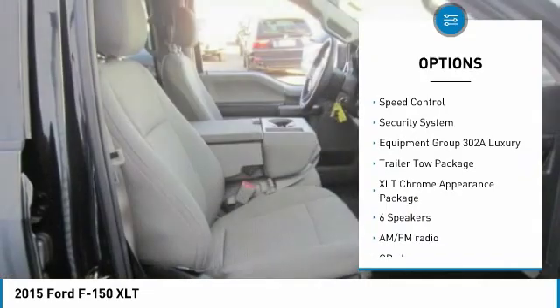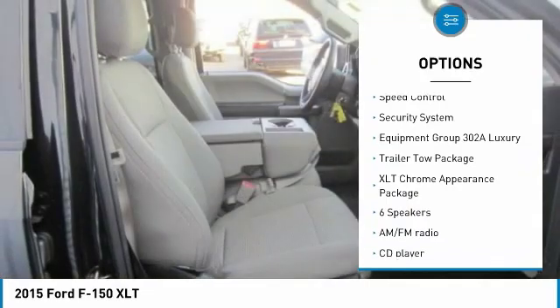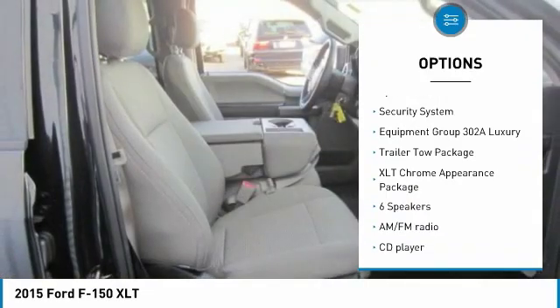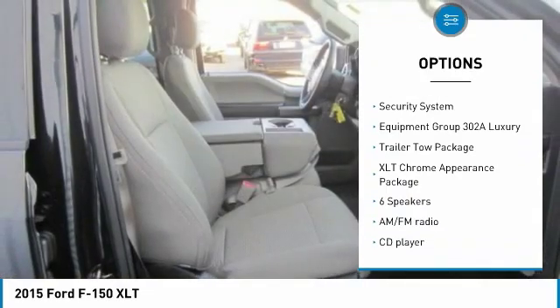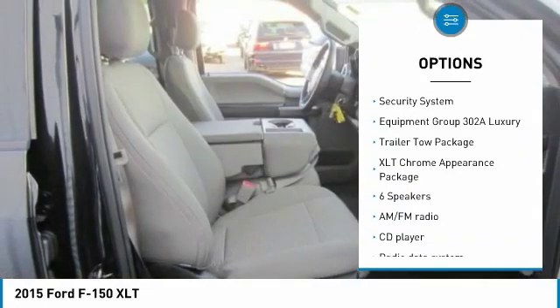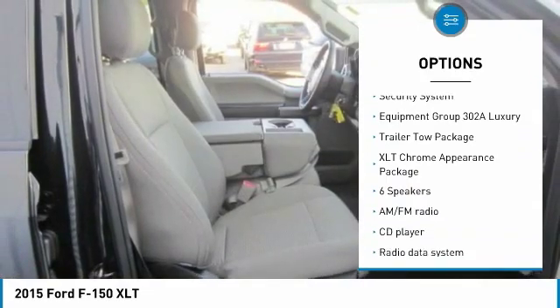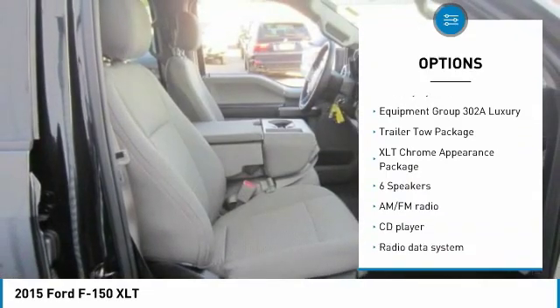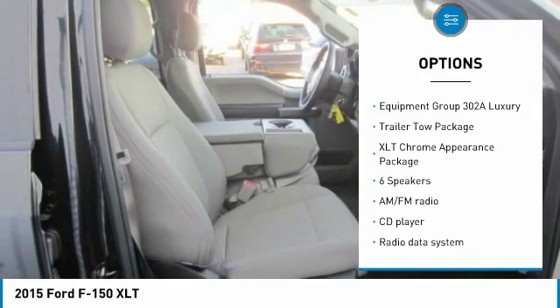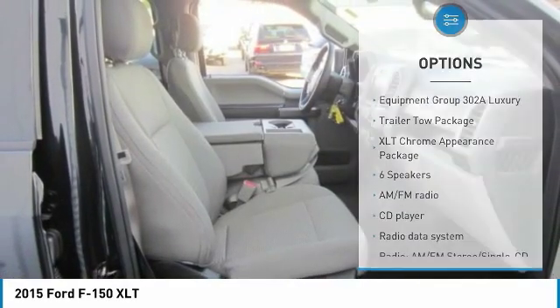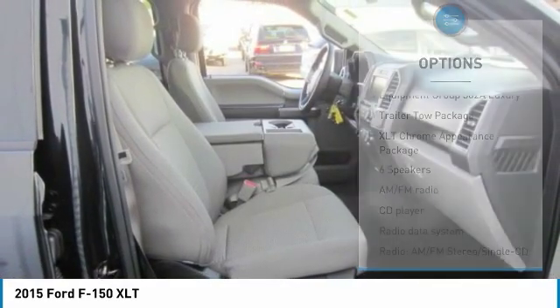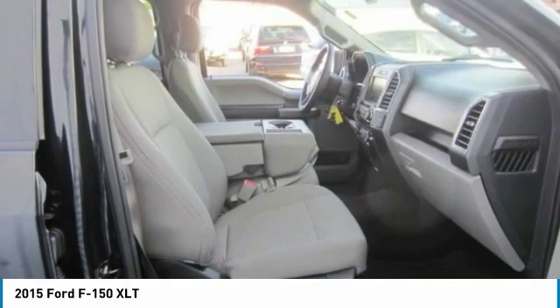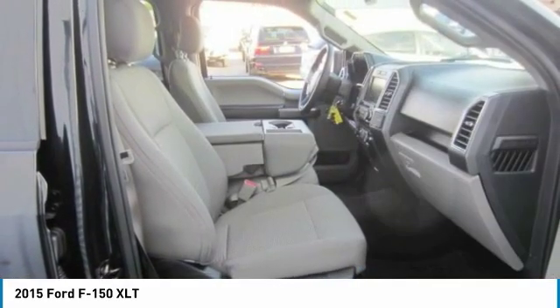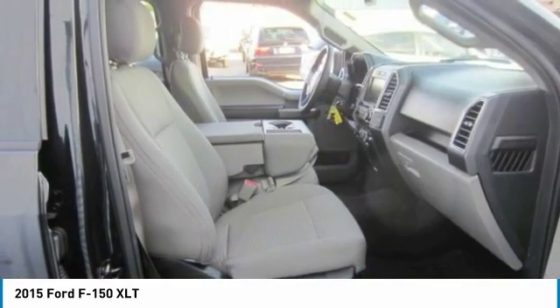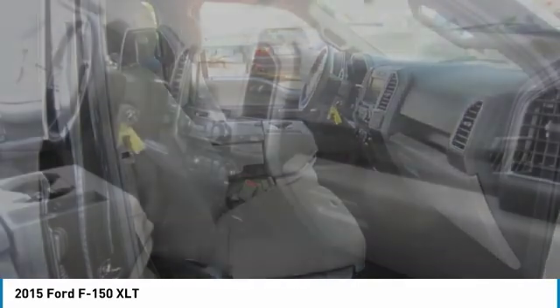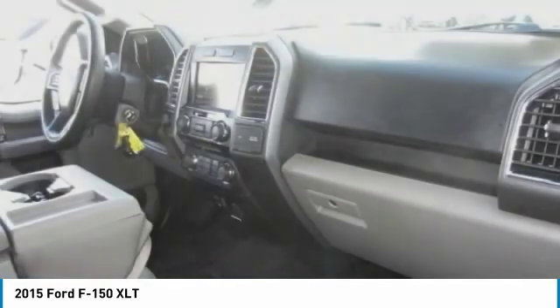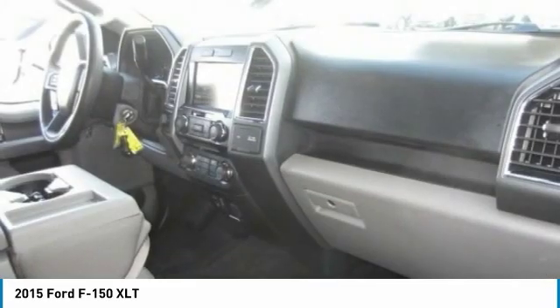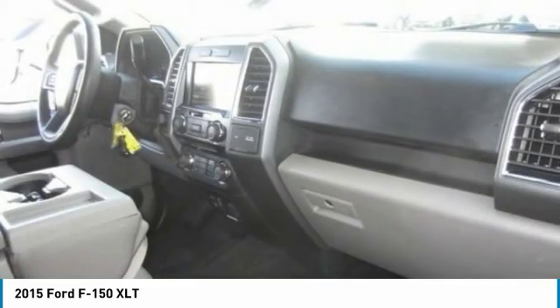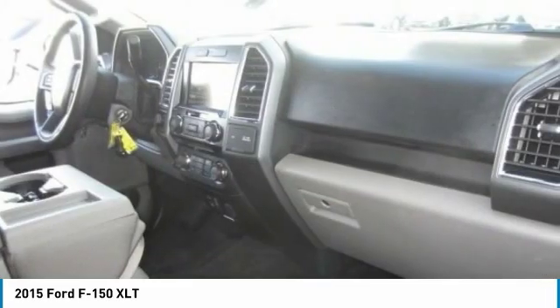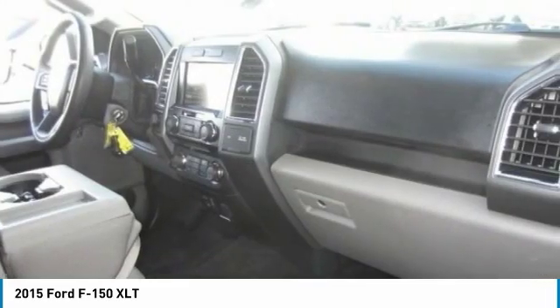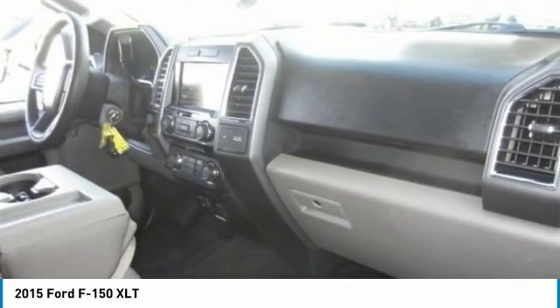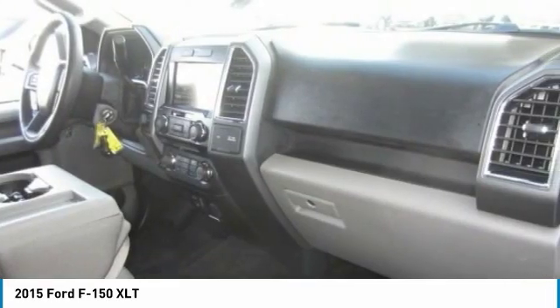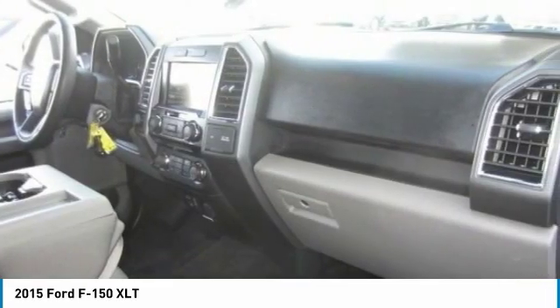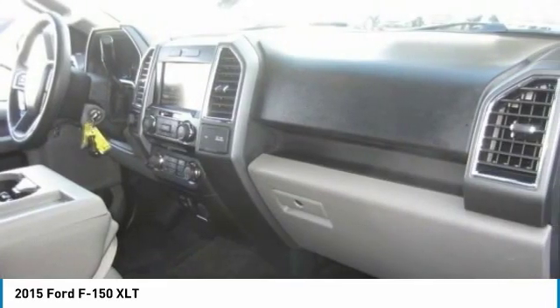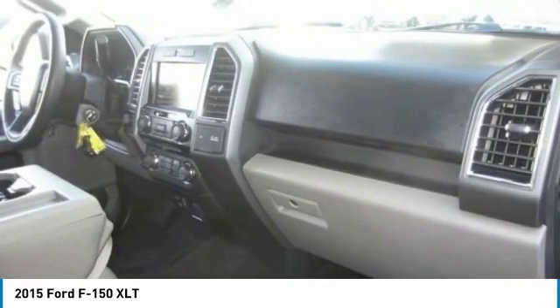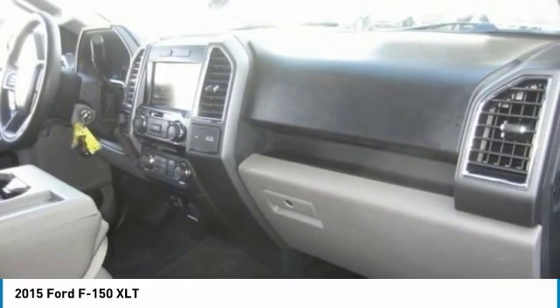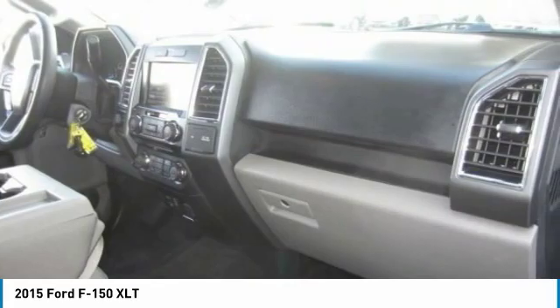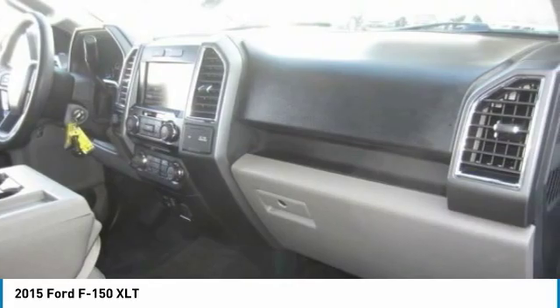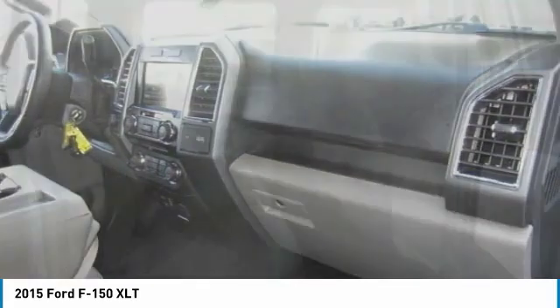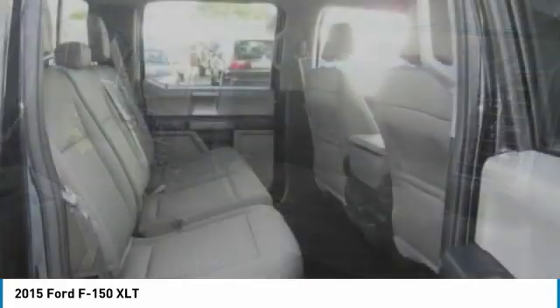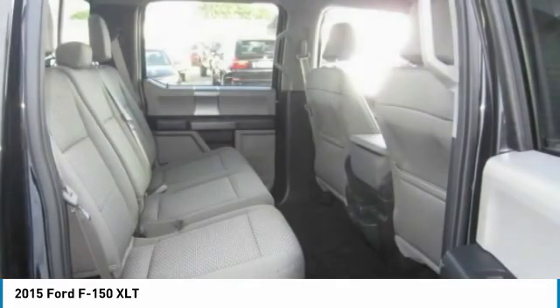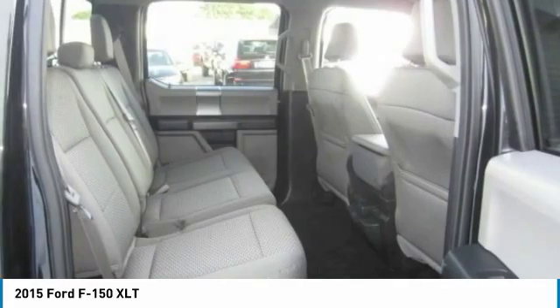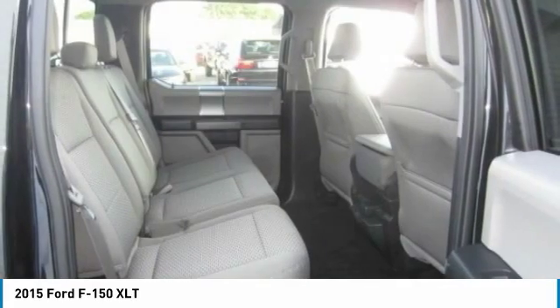Fog lights, front wheel independent suspension, four wheel disc brakes, speed control, security system.